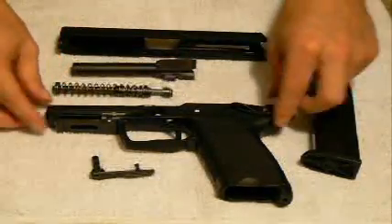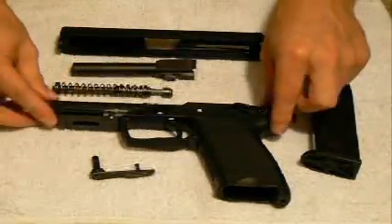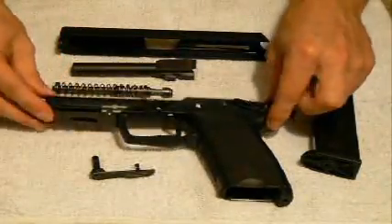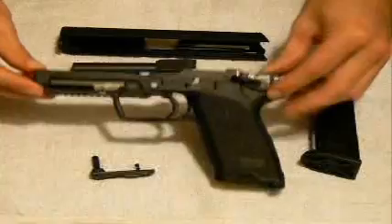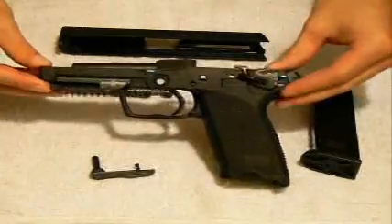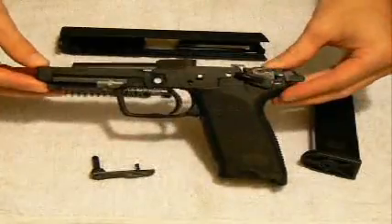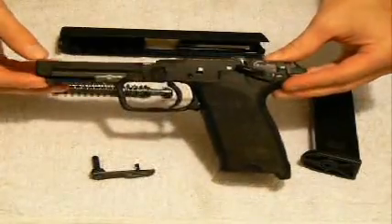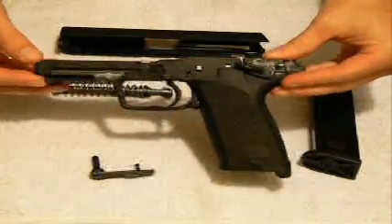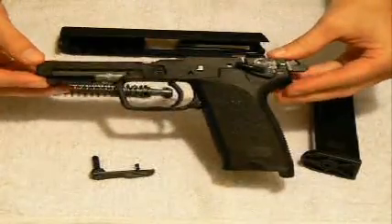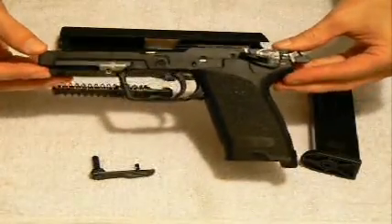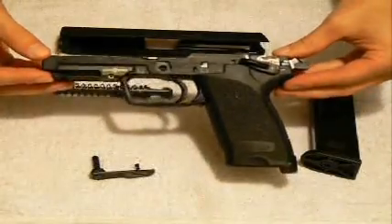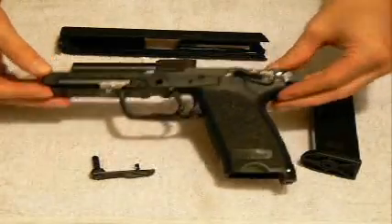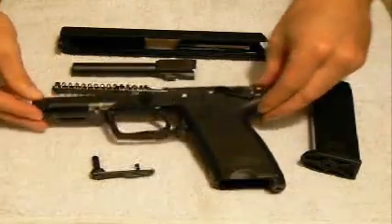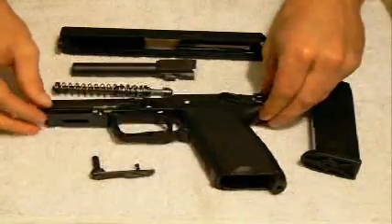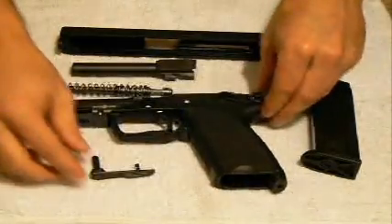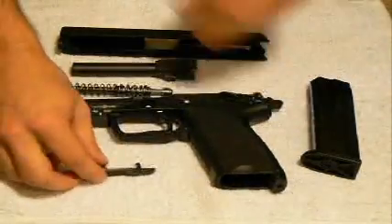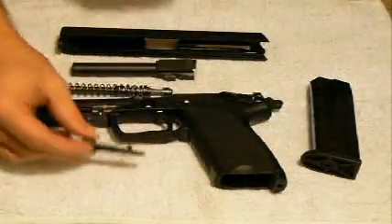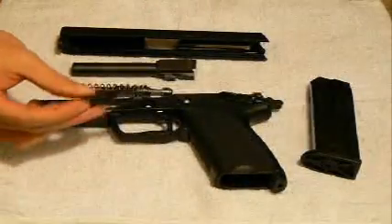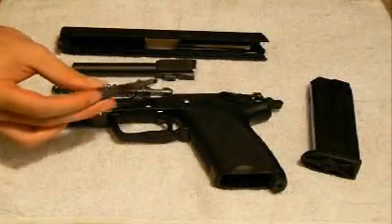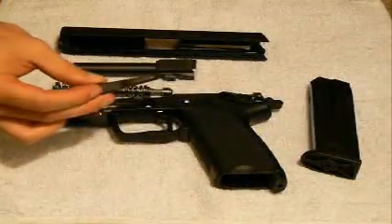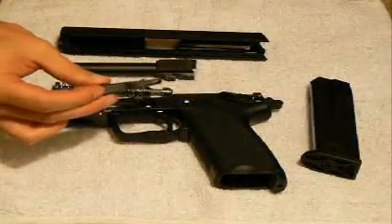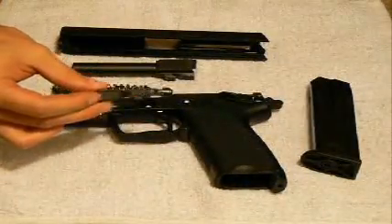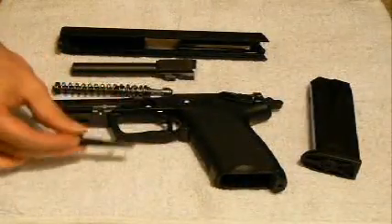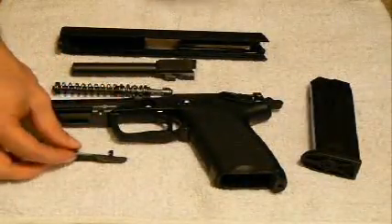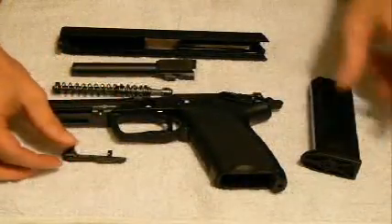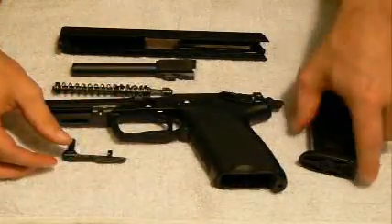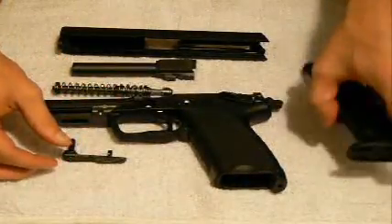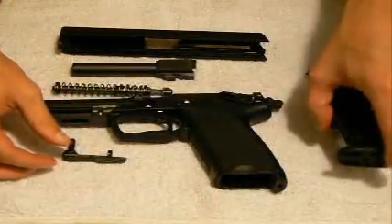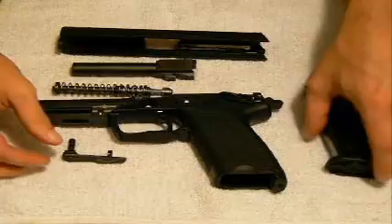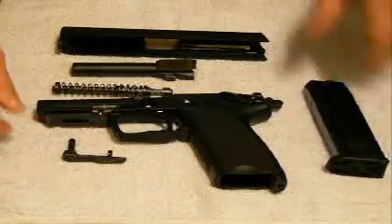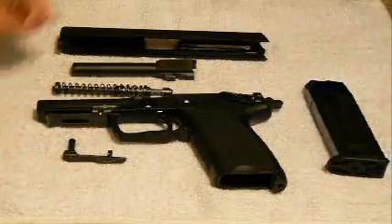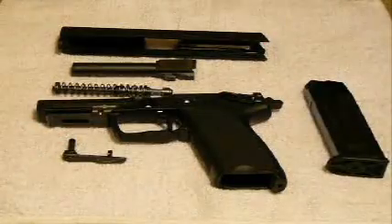You finally have your polymer frame, and then your takedown lever — which is also your slide release — and then your magazine.